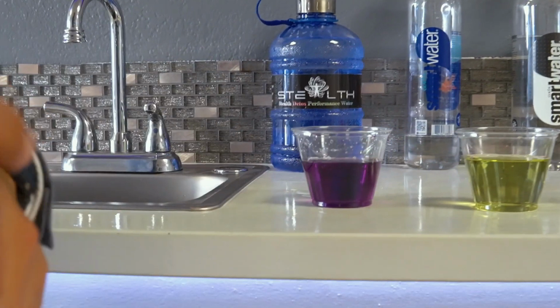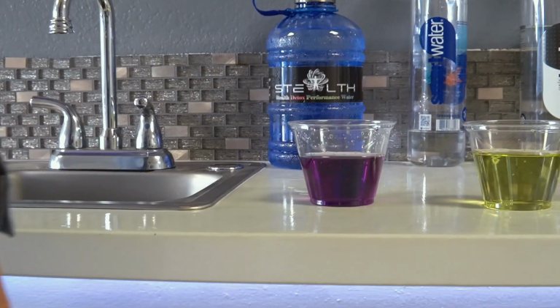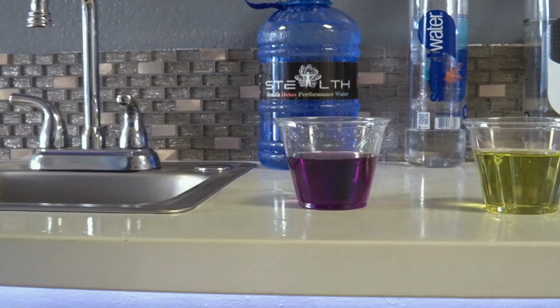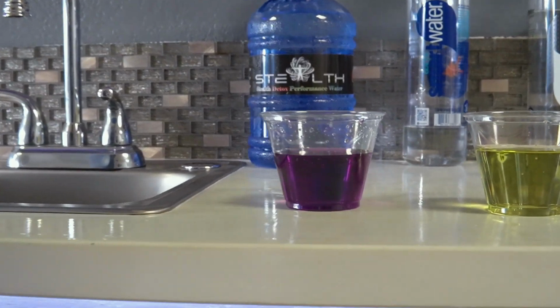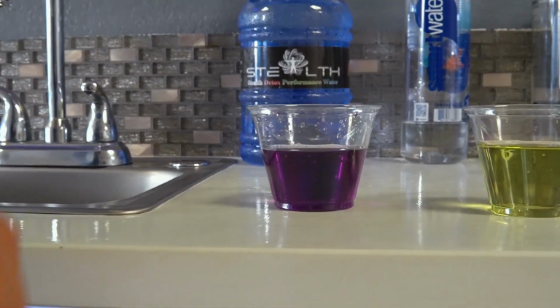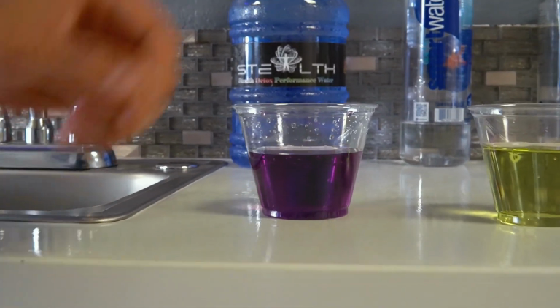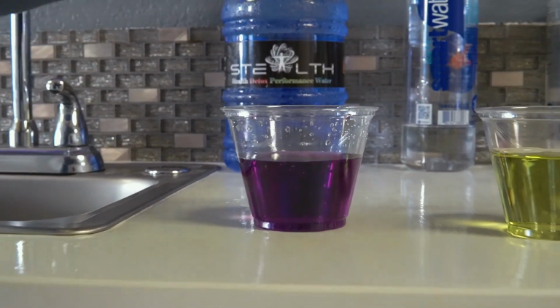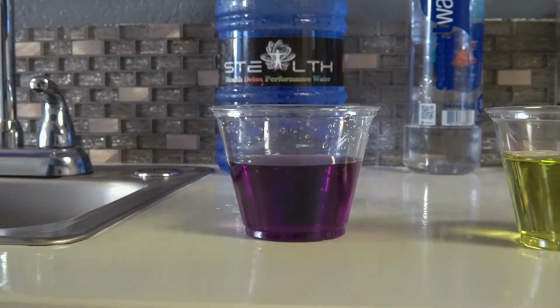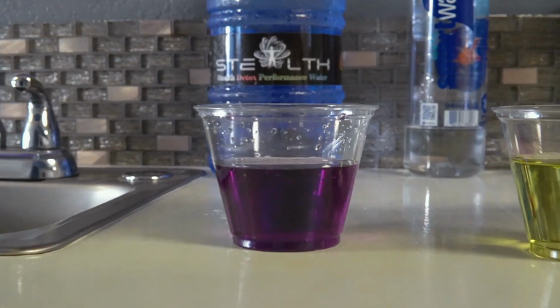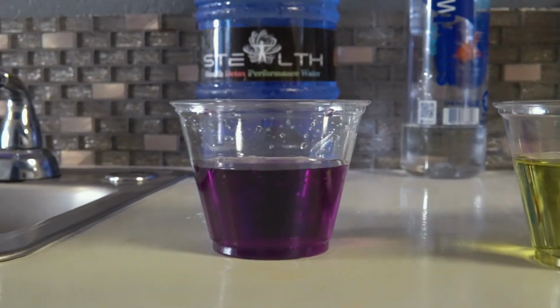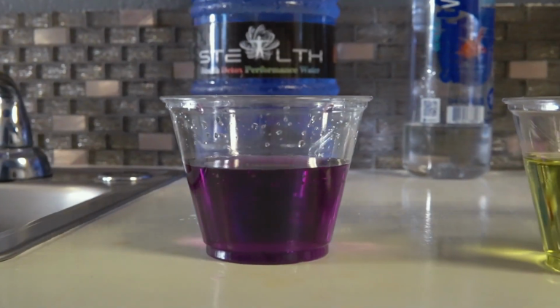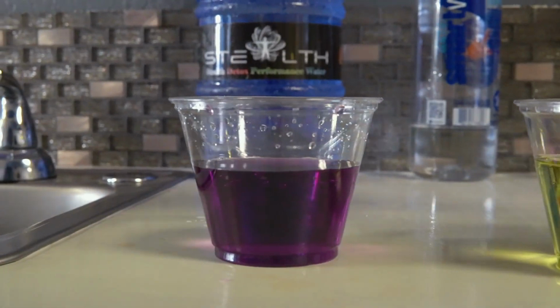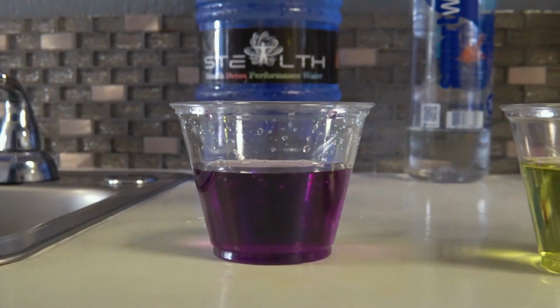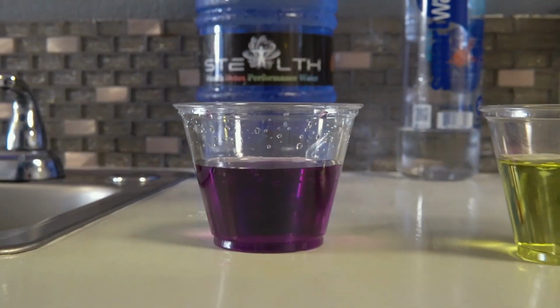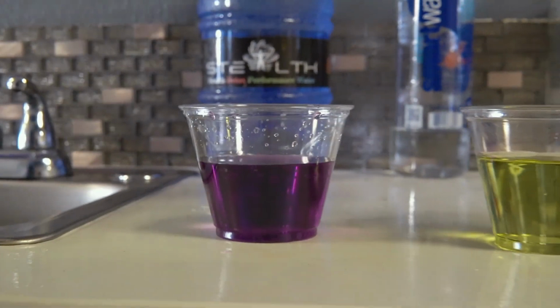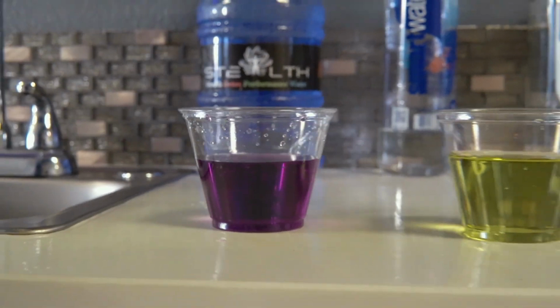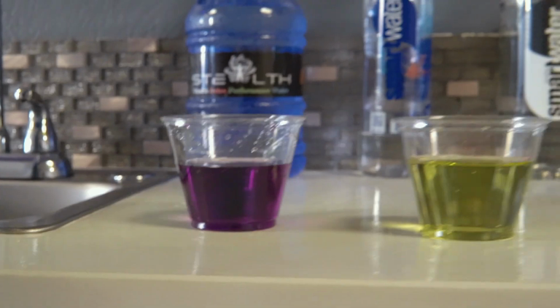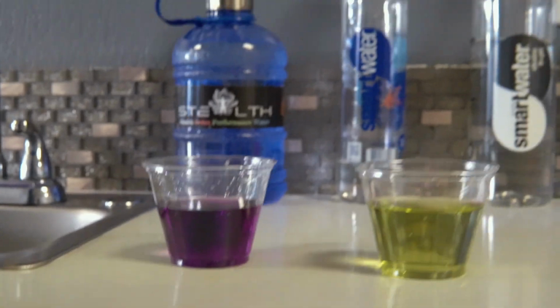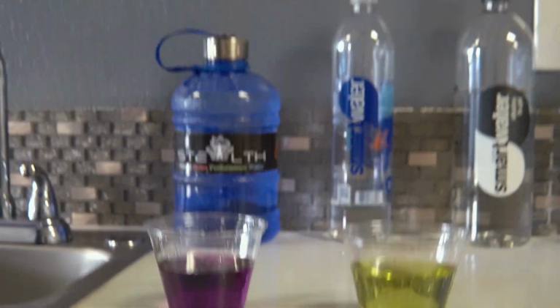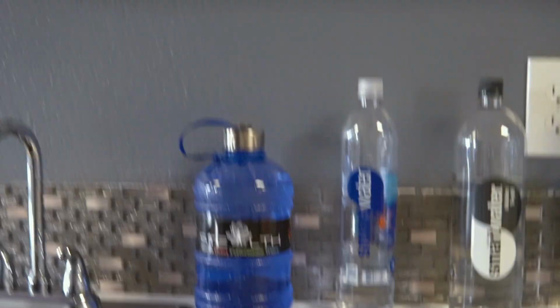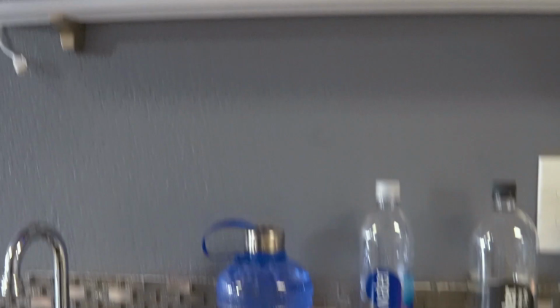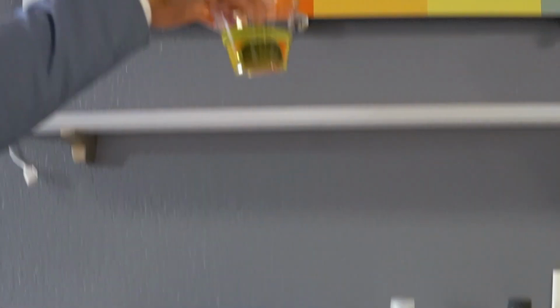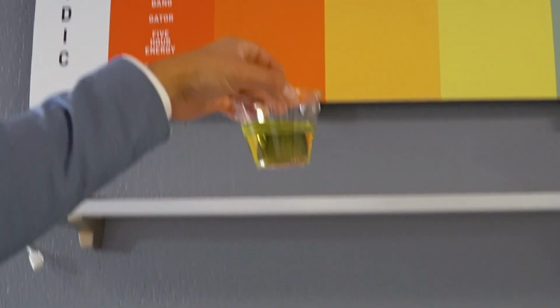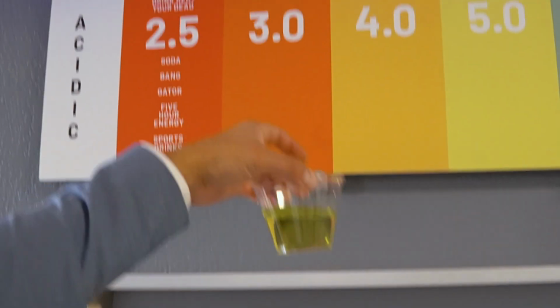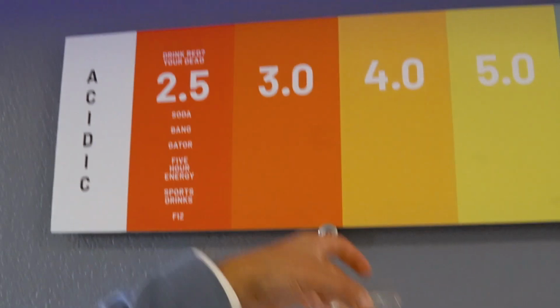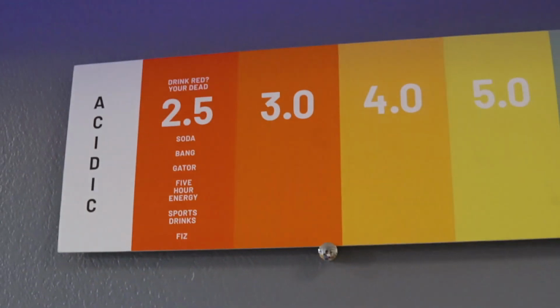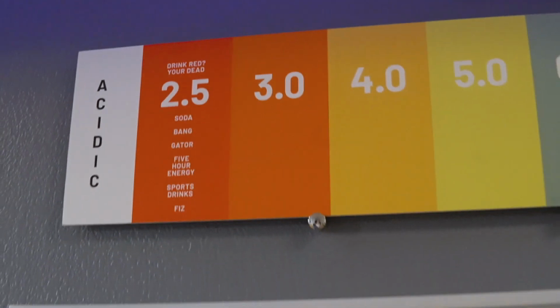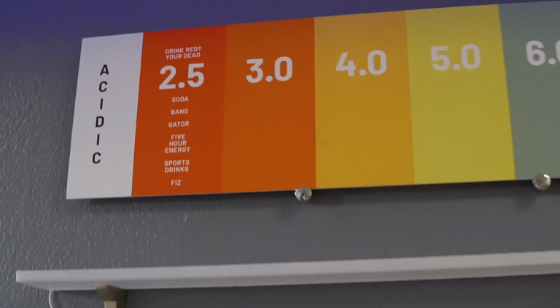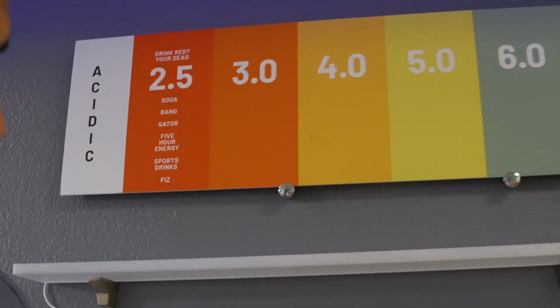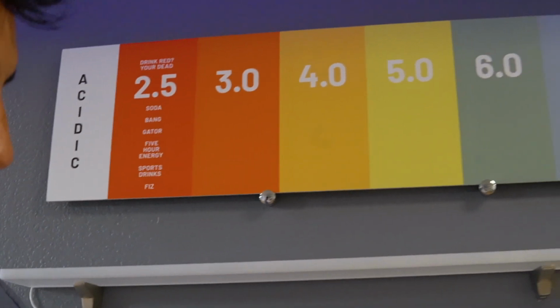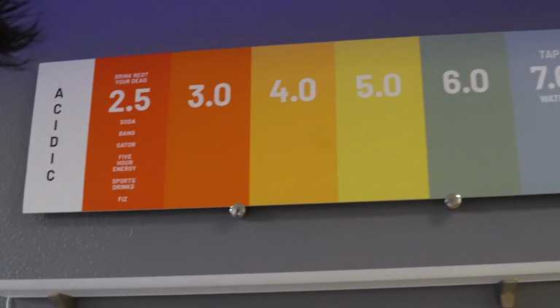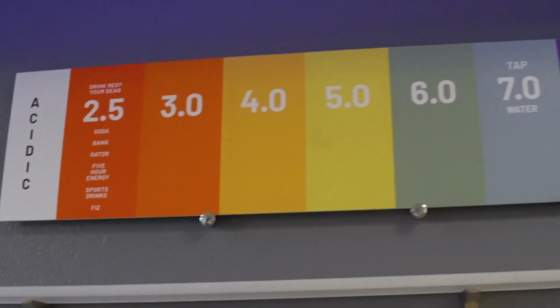As you see, right here is Smart Water — acidic as can be.